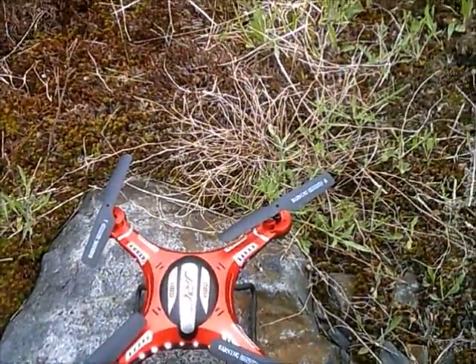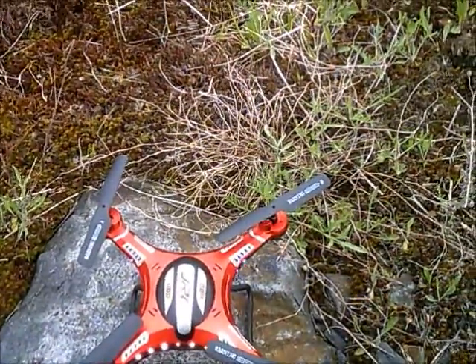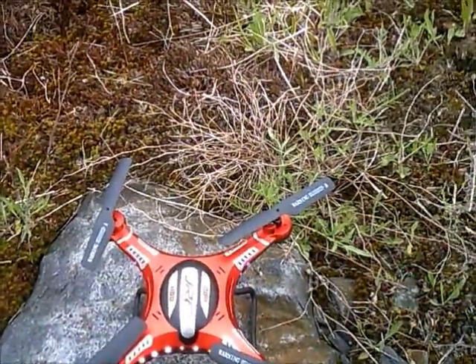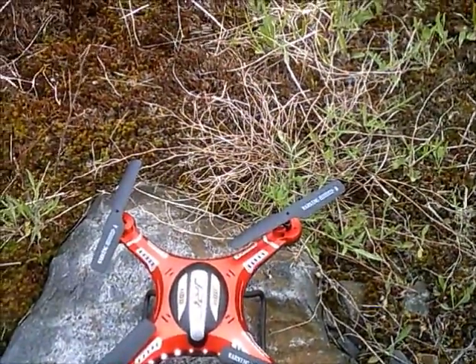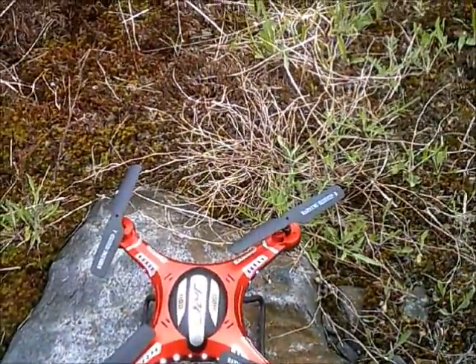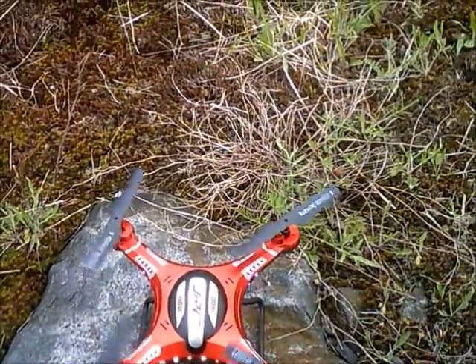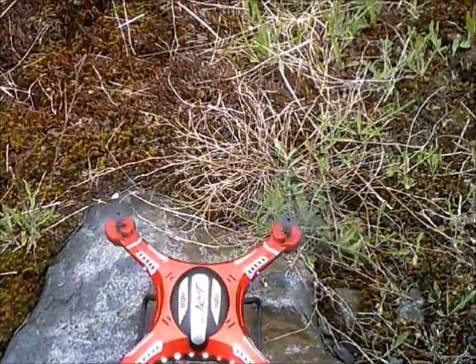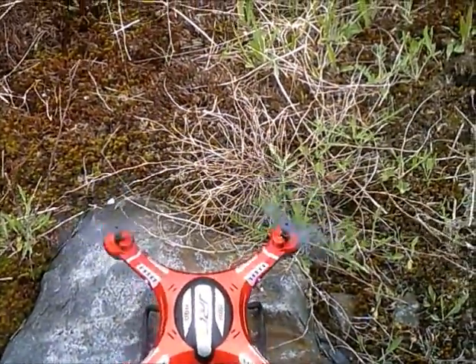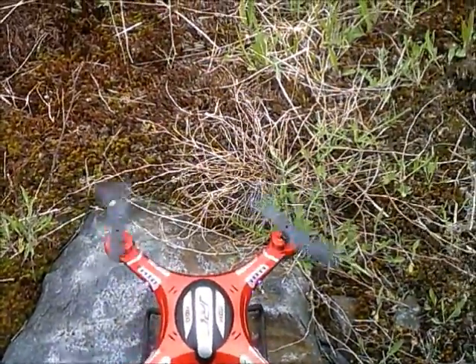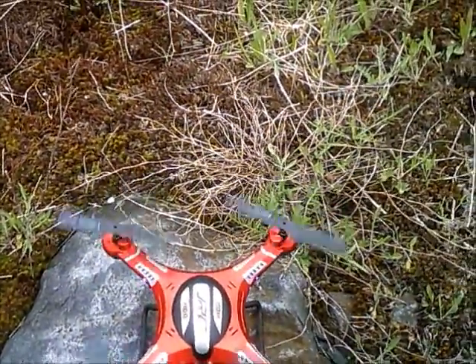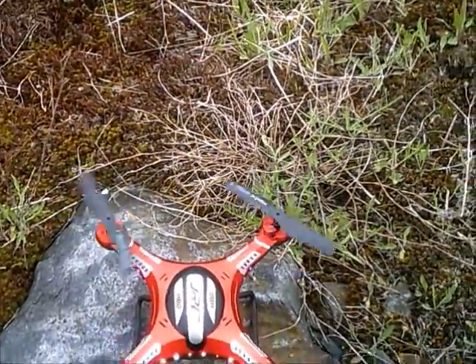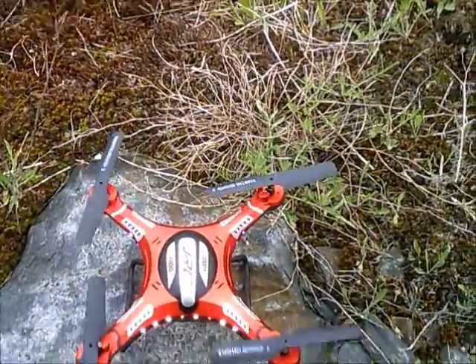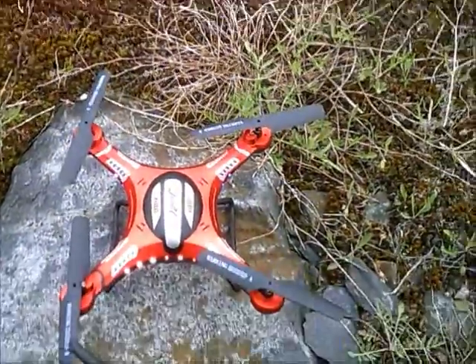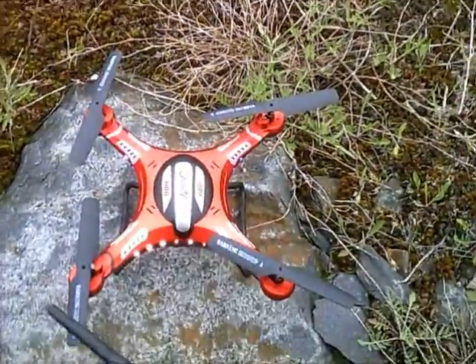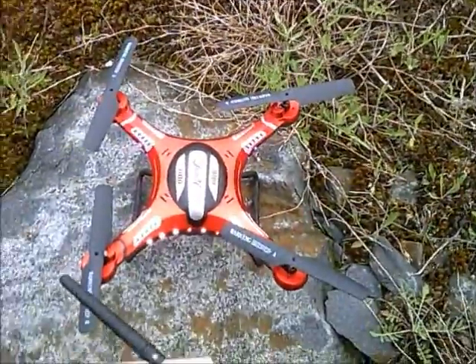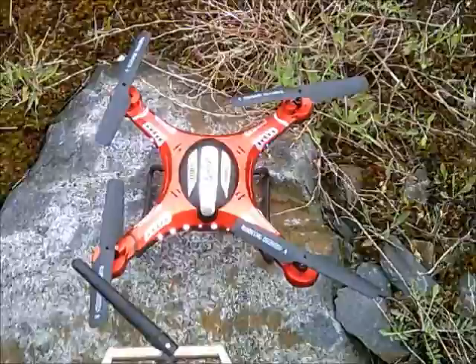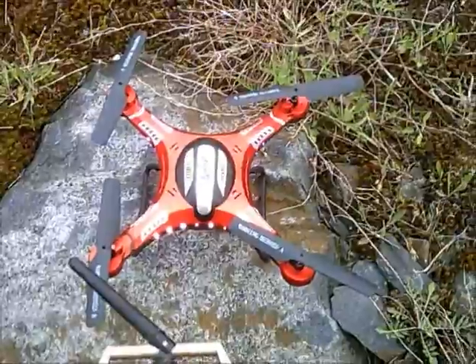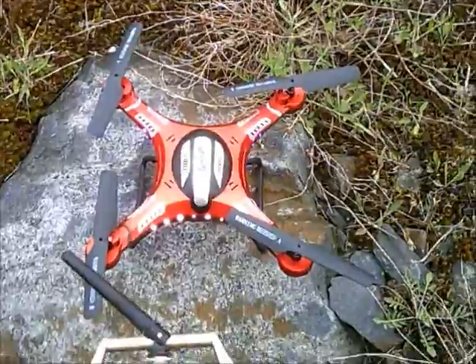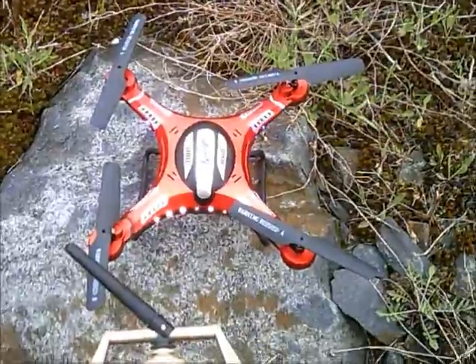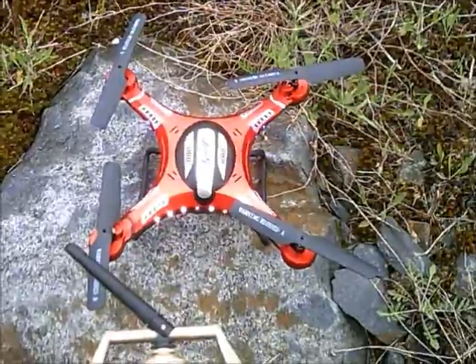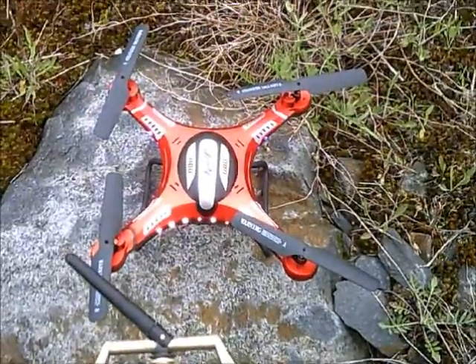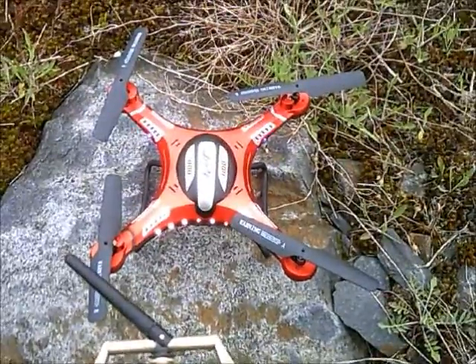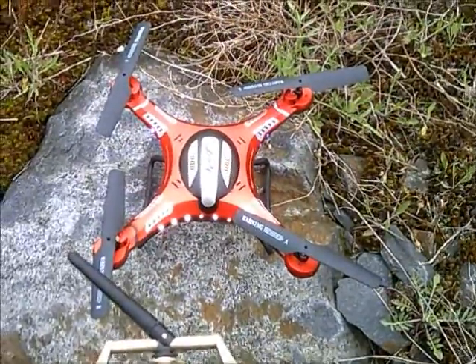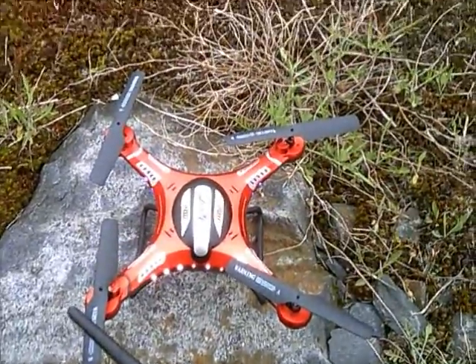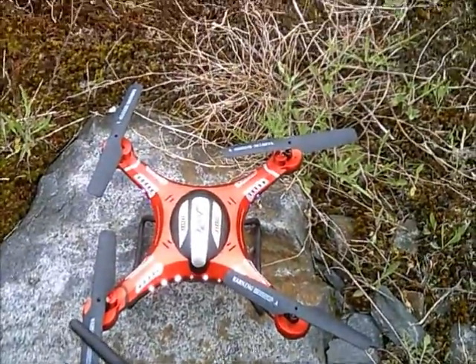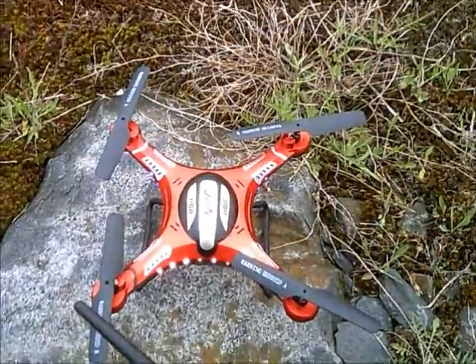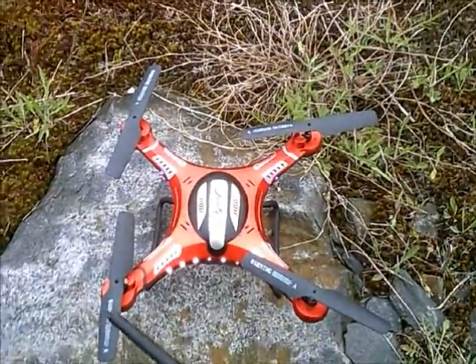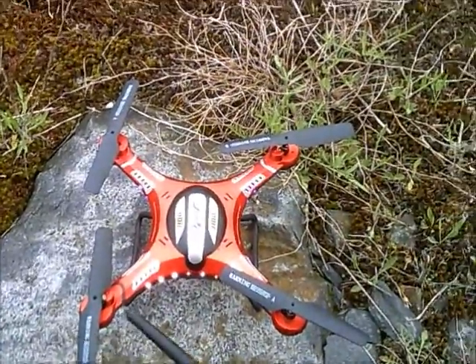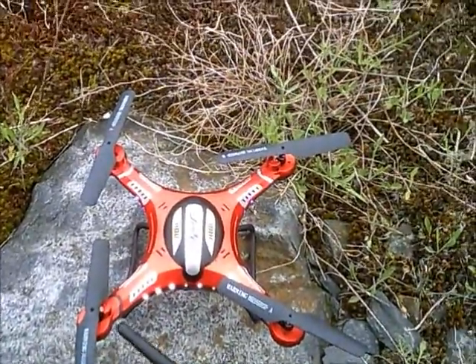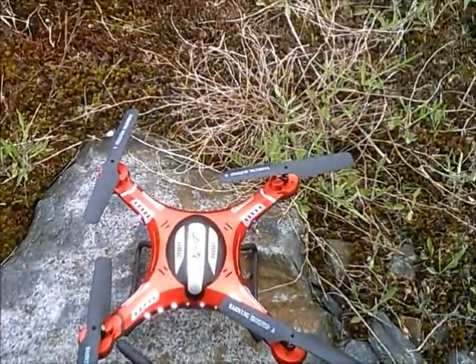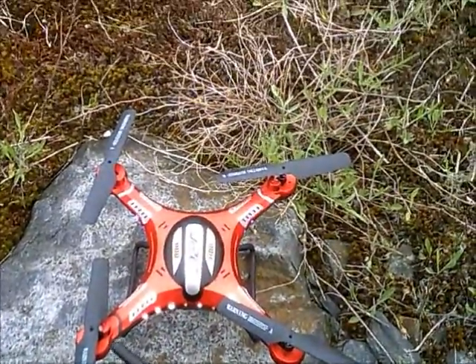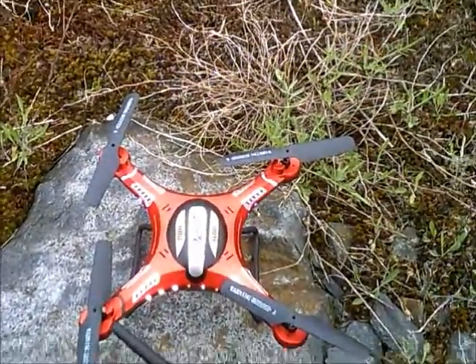JDrone here. This is the JJRC H8D and we're going to take this for a flight. I do have a 9 mile an hour wind, but I'm going to record anyway.